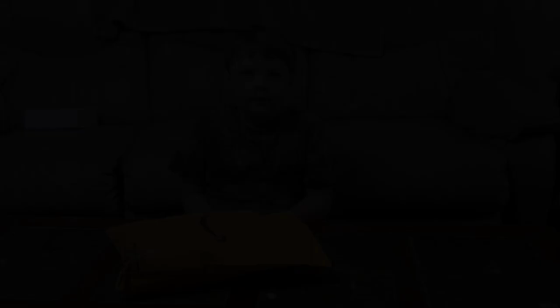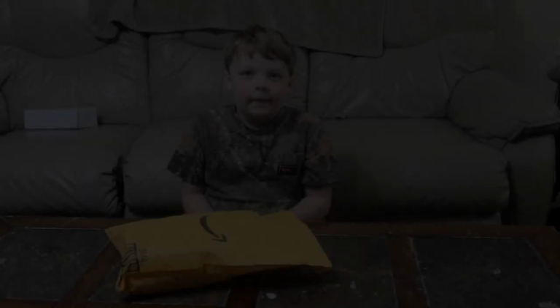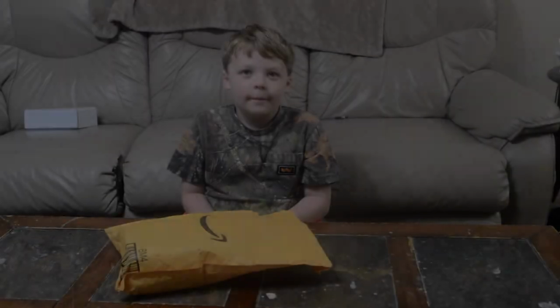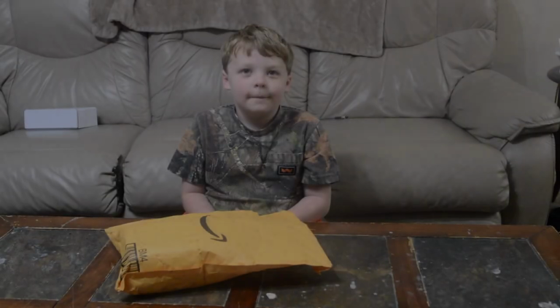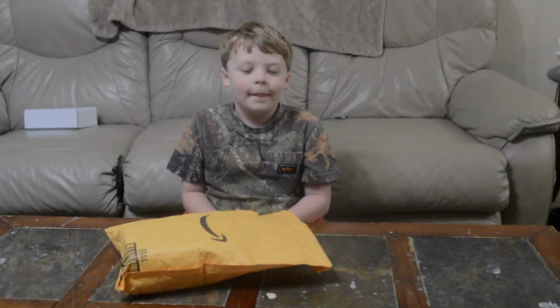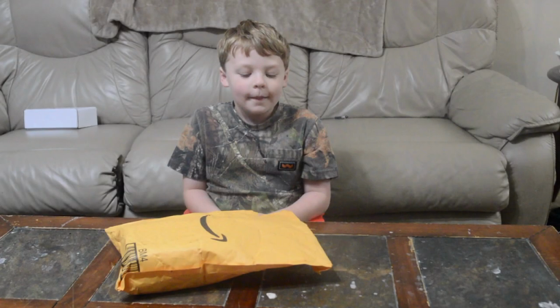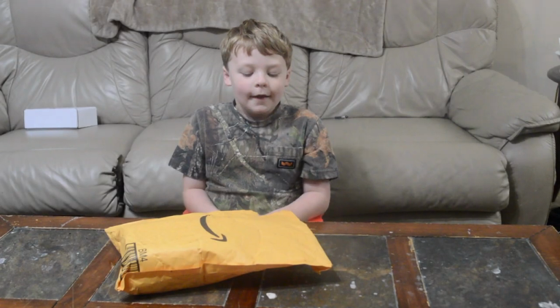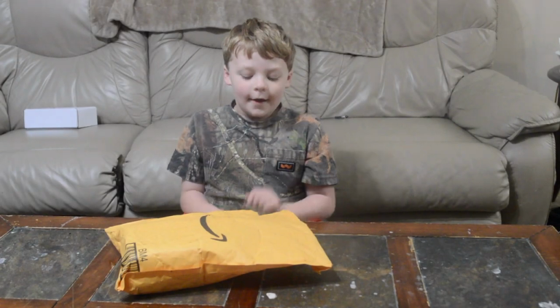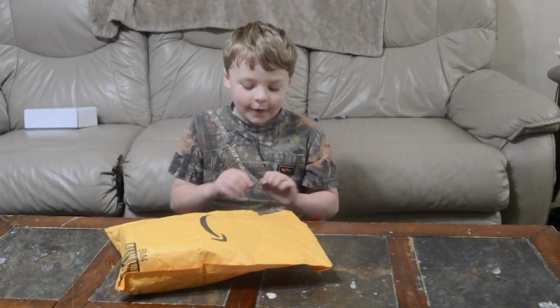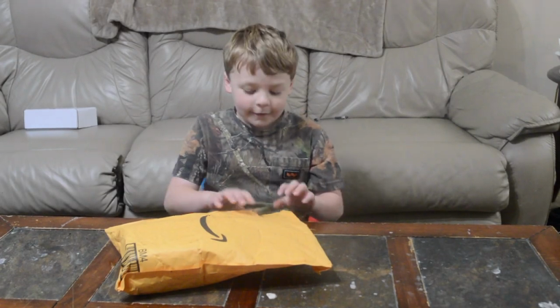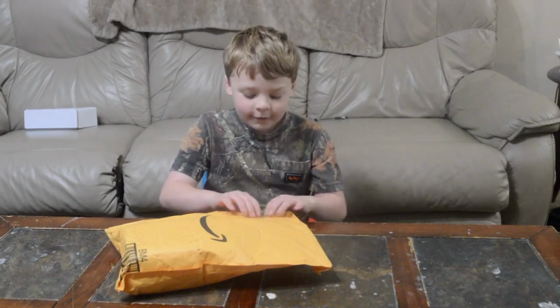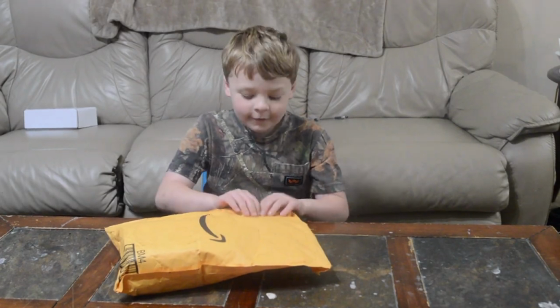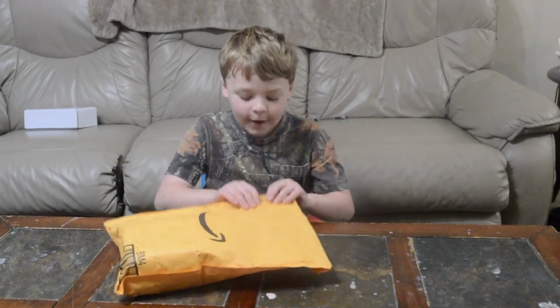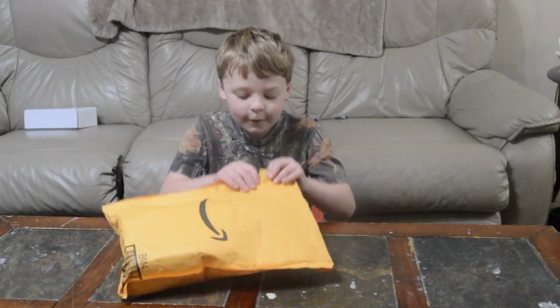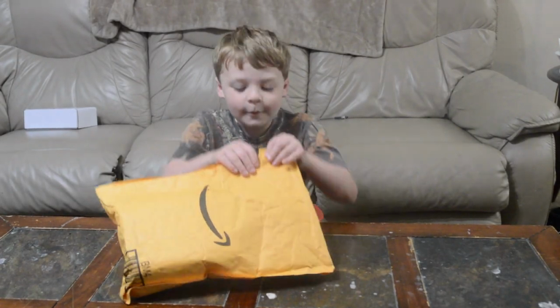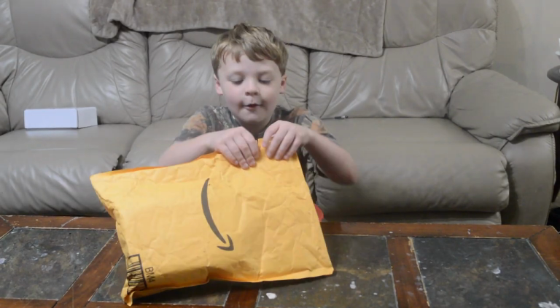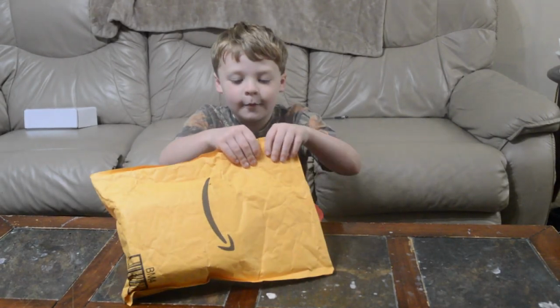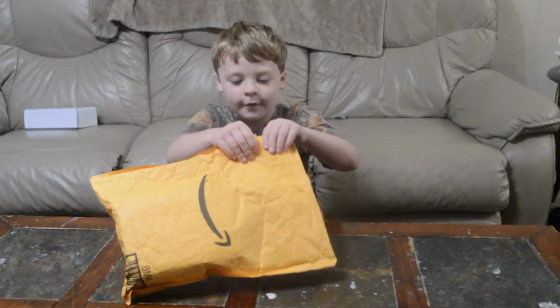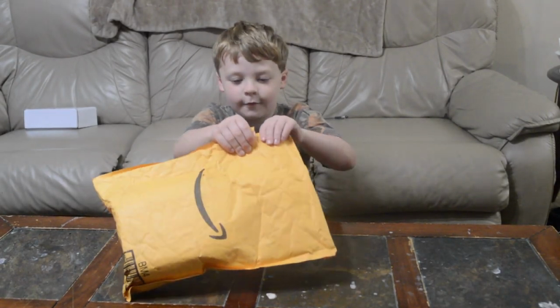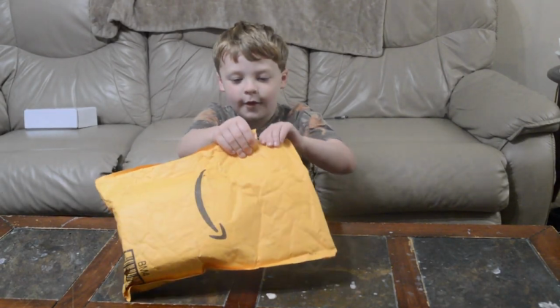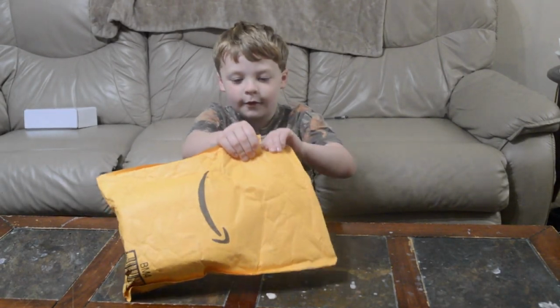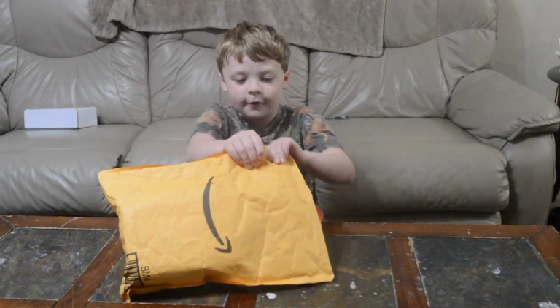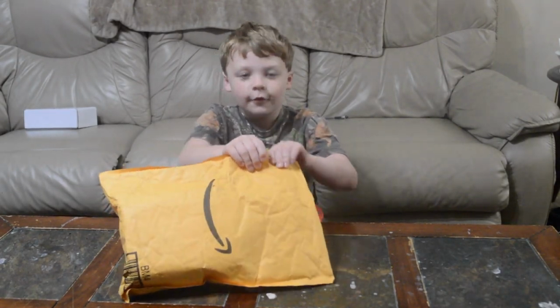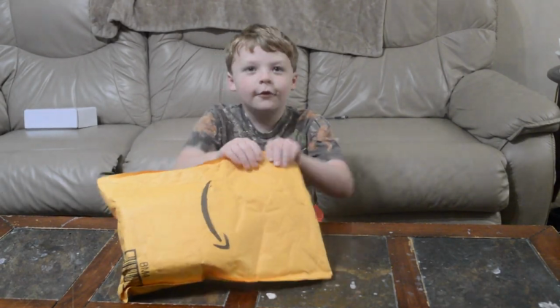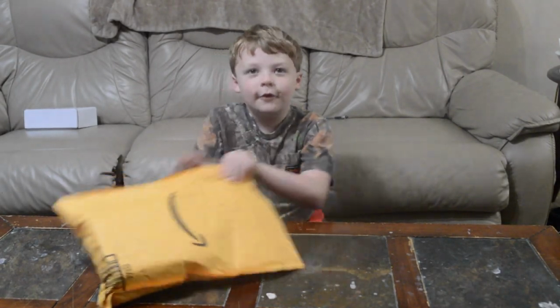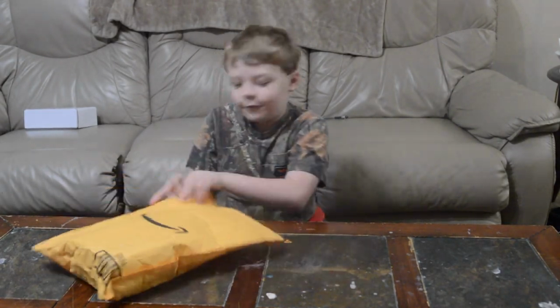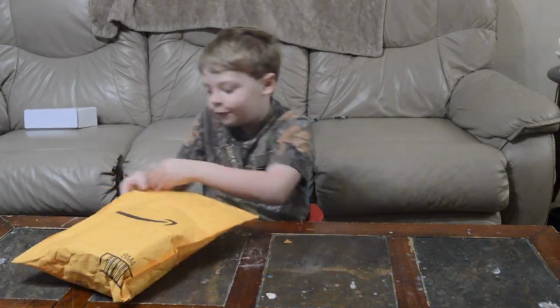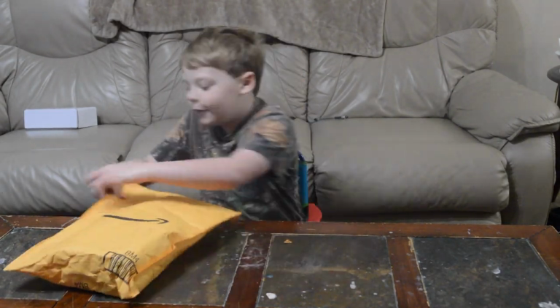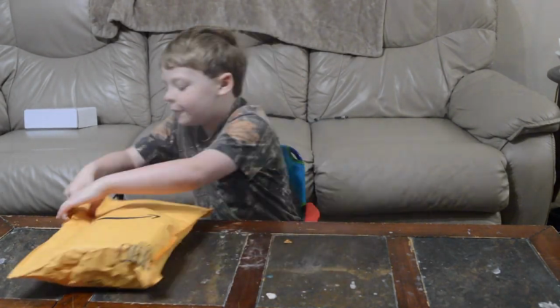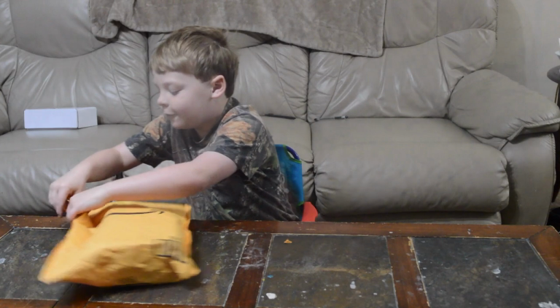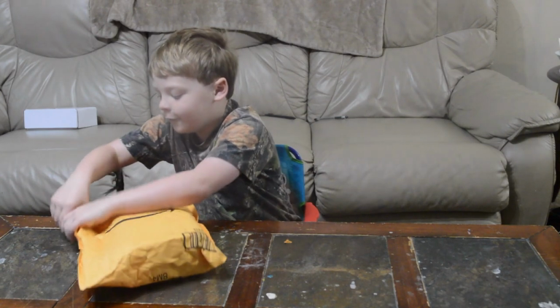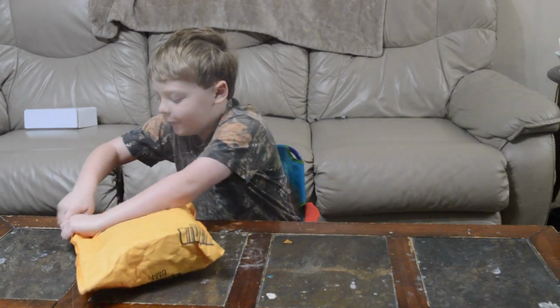Hey Wim. Hey Dad. Today we're going to be opening this package, so let's get straight into it.